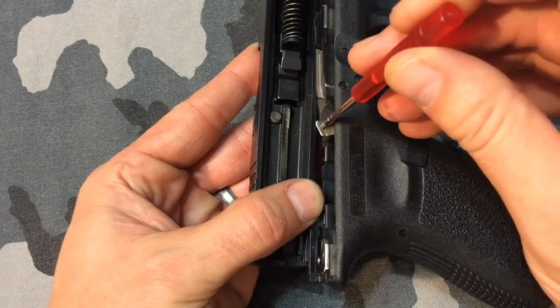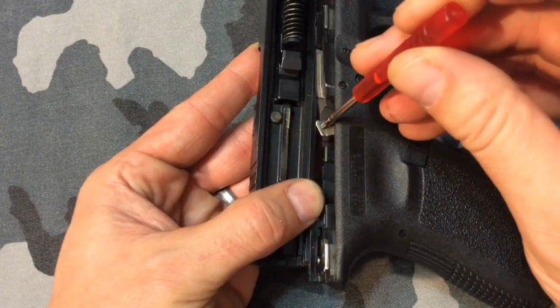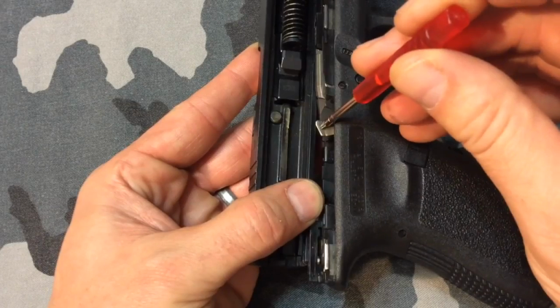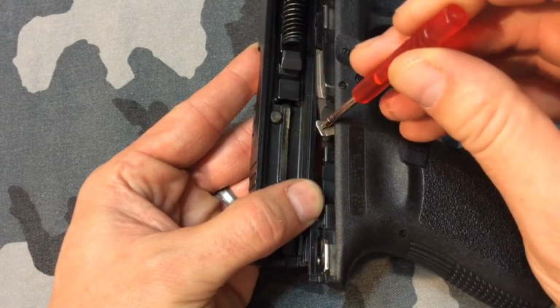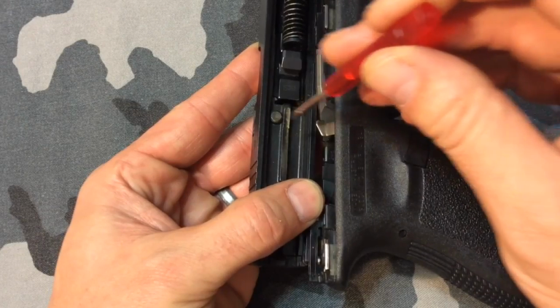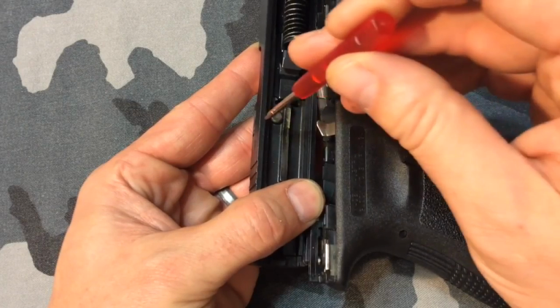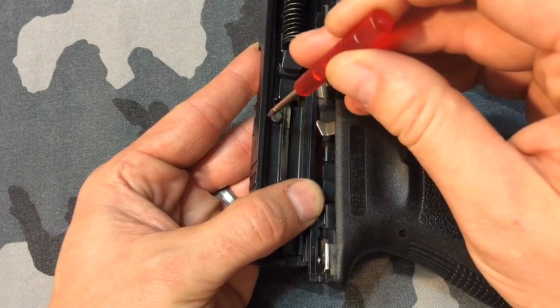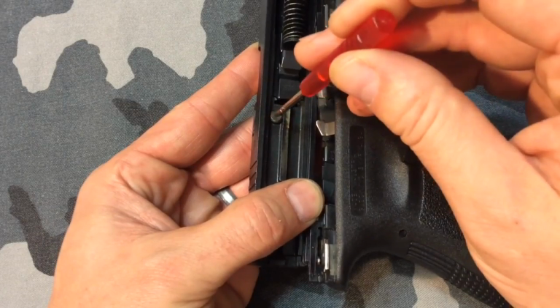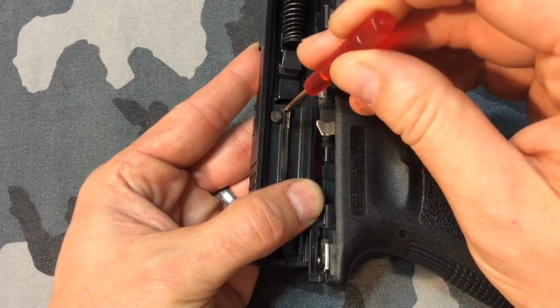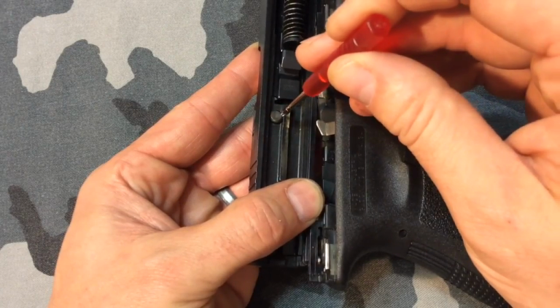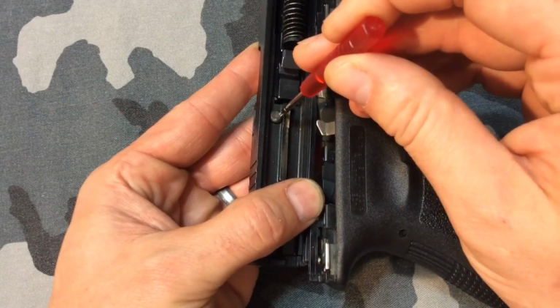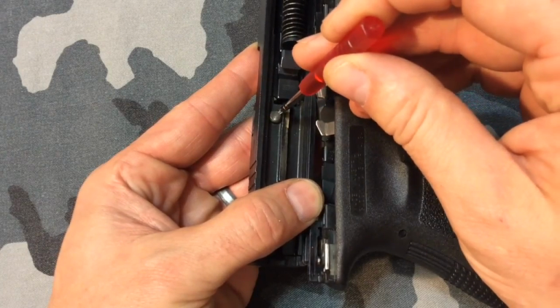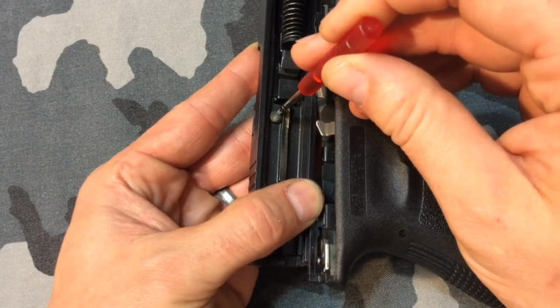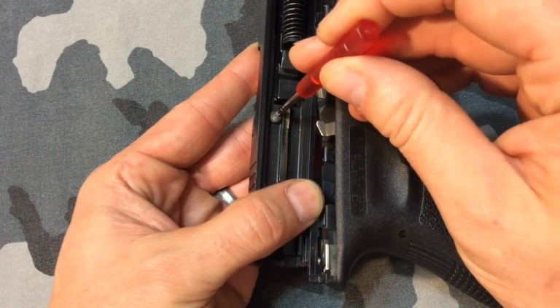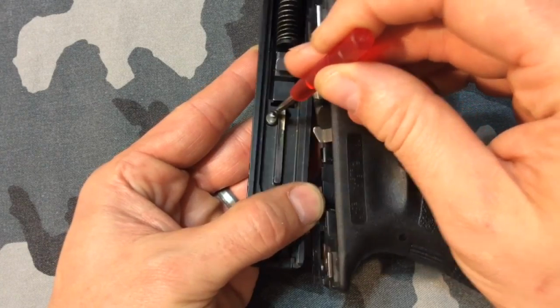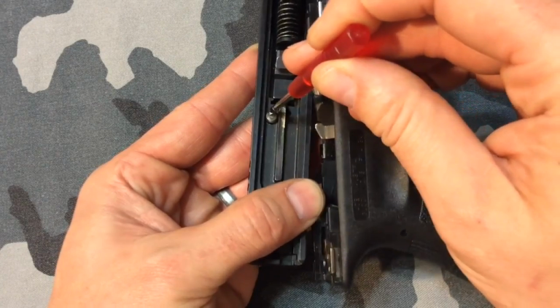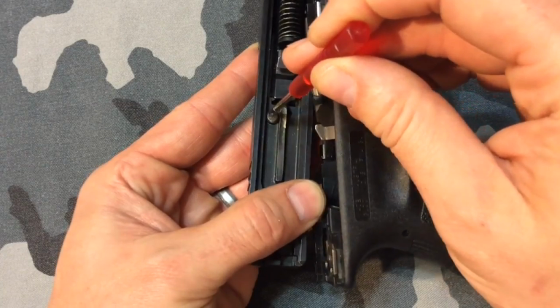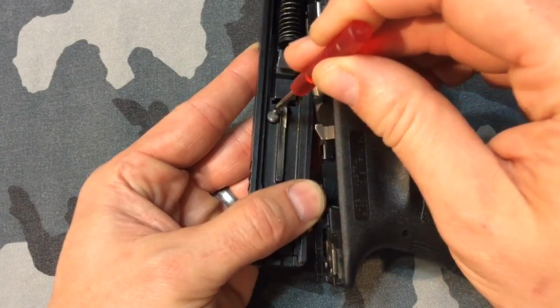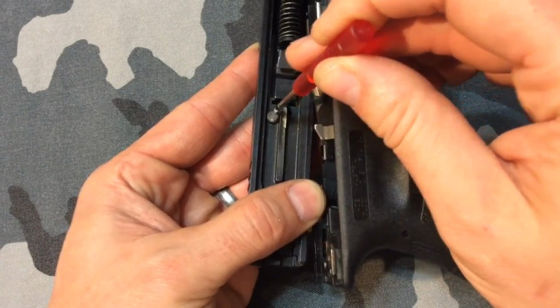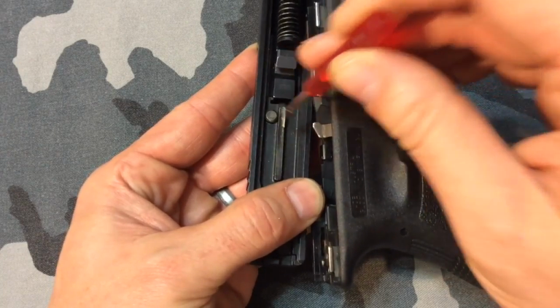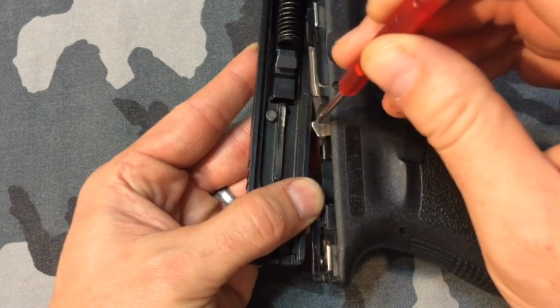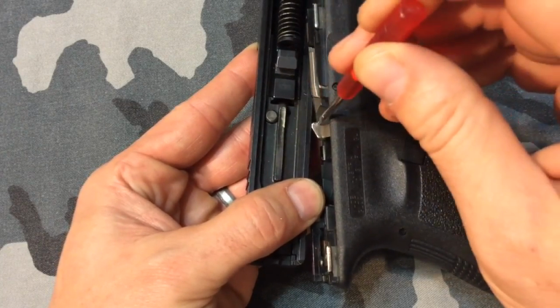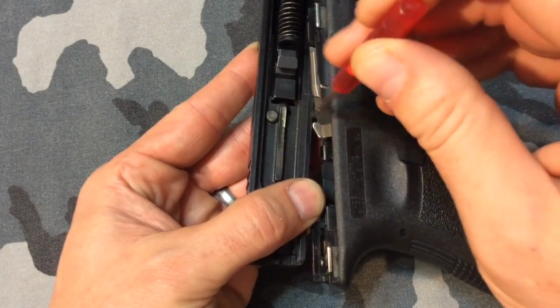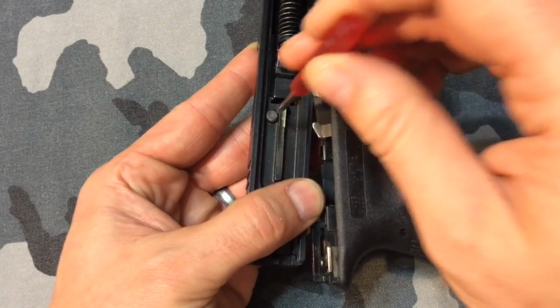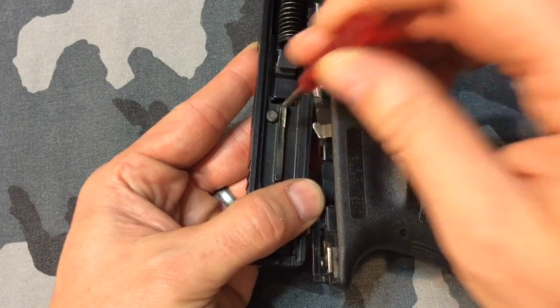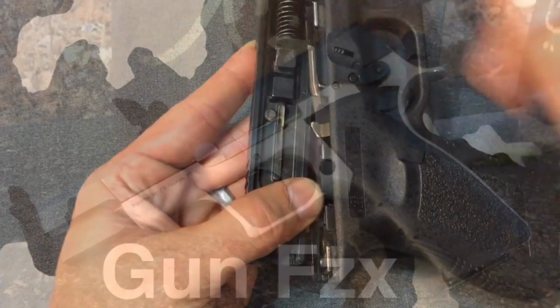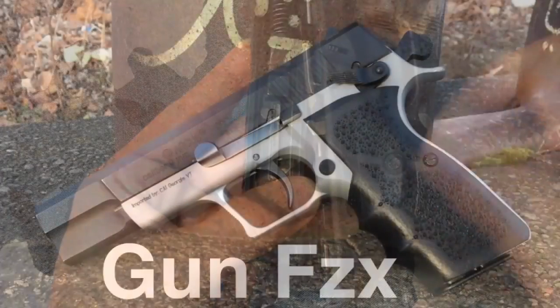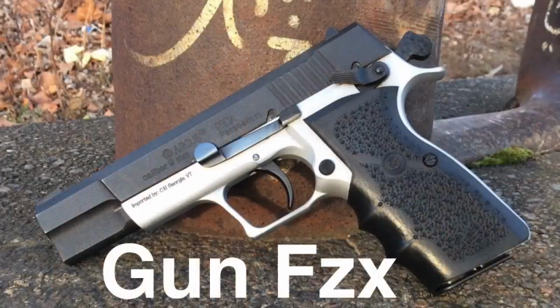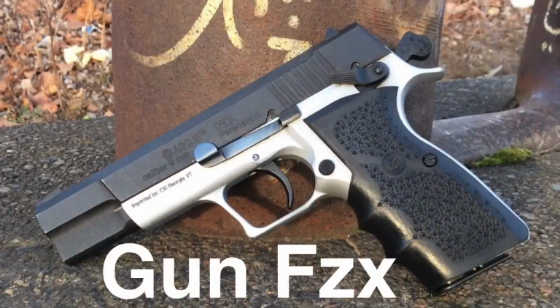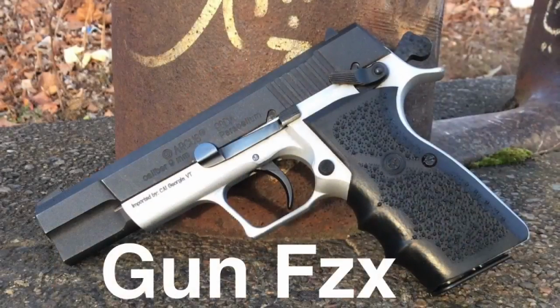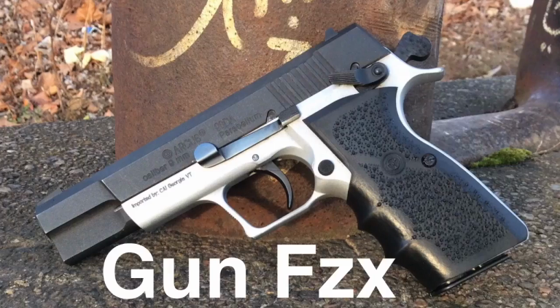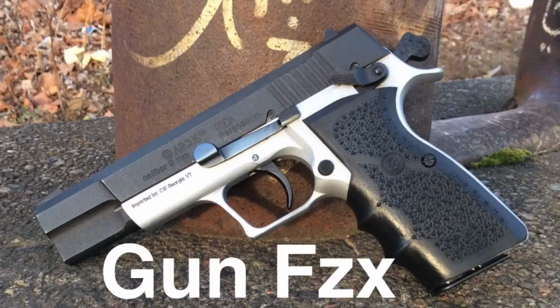How the passive firing pin safety works on modern handguns — this time on Gun Physics.